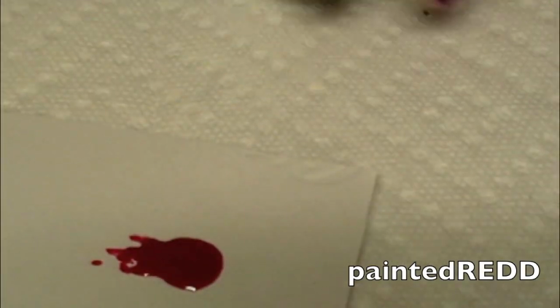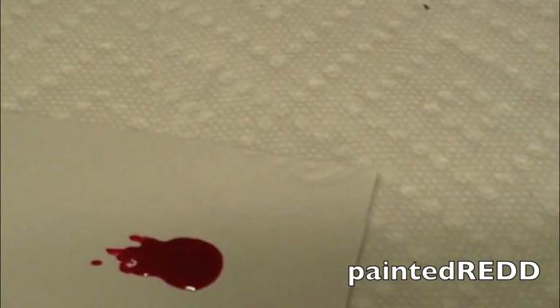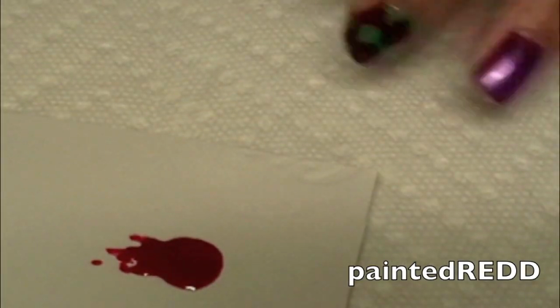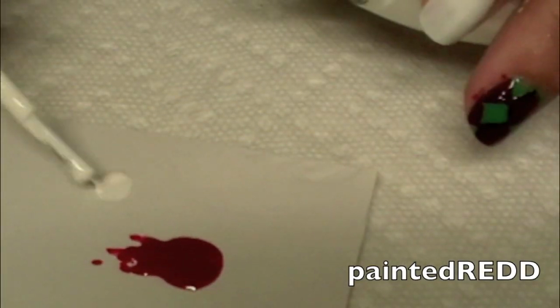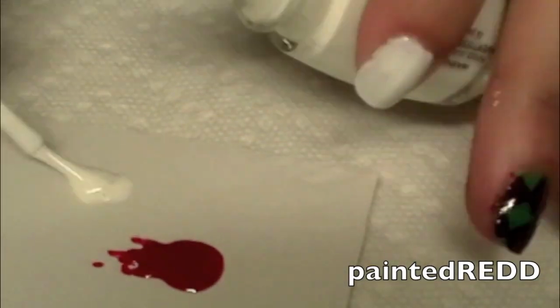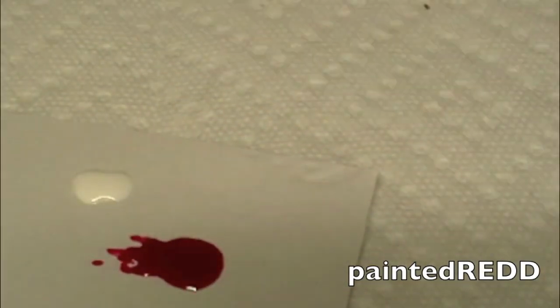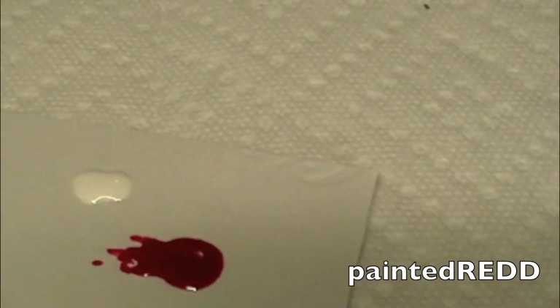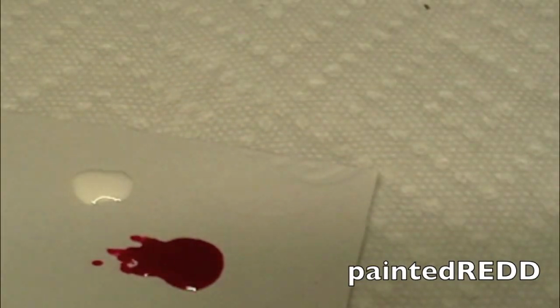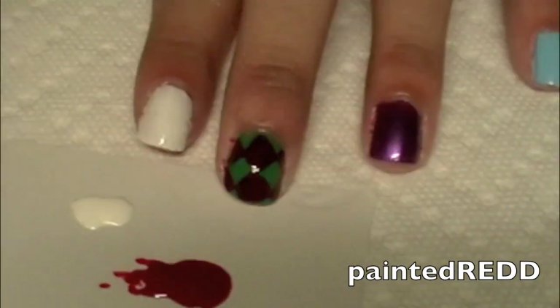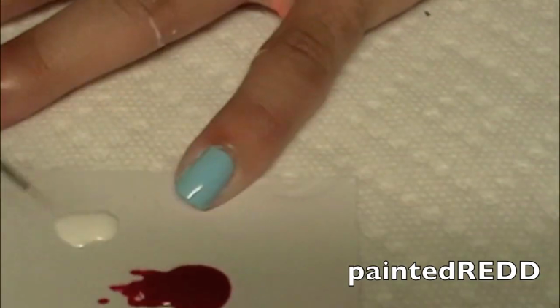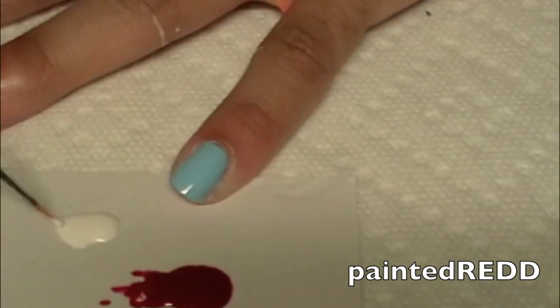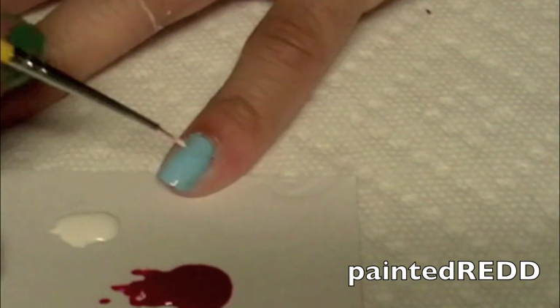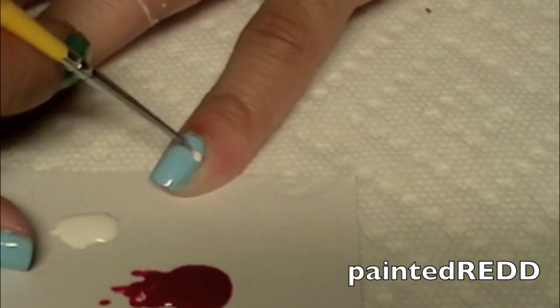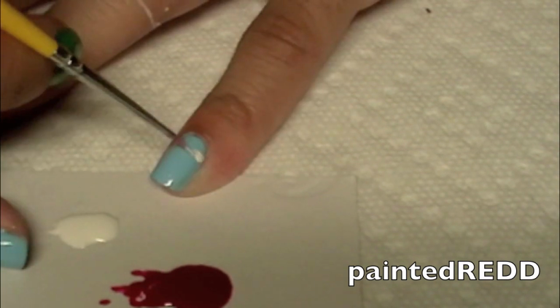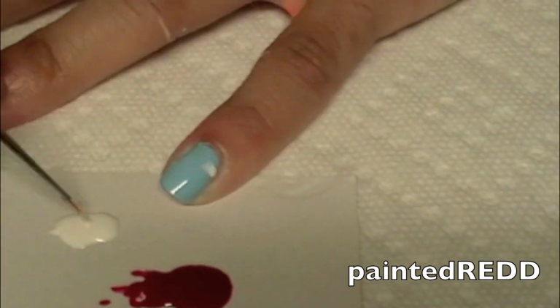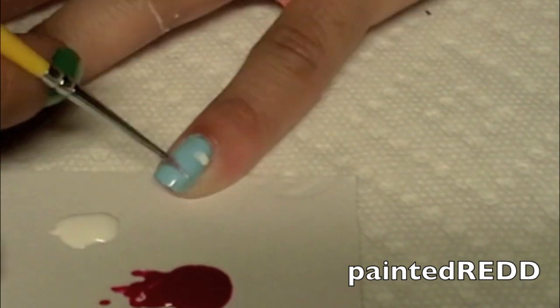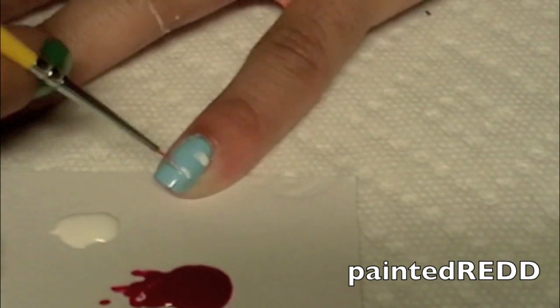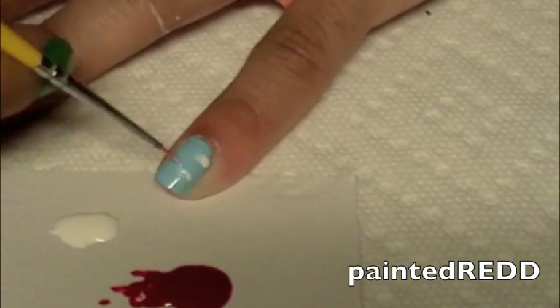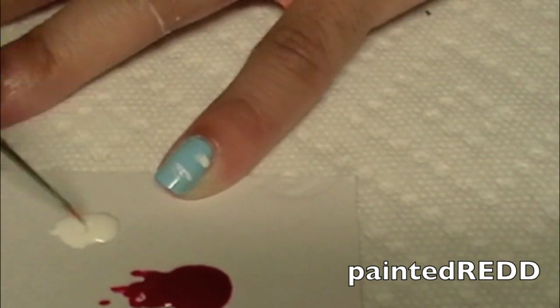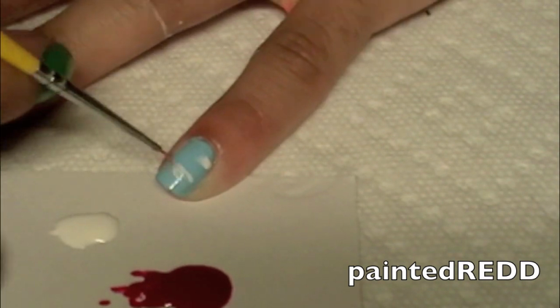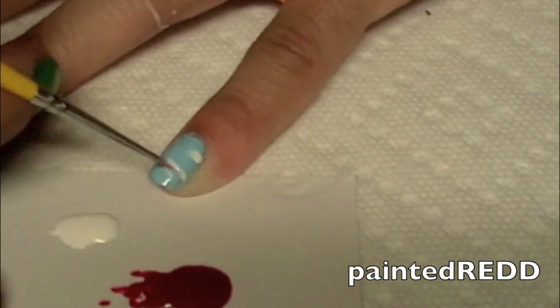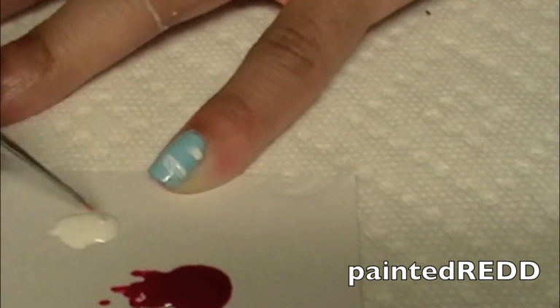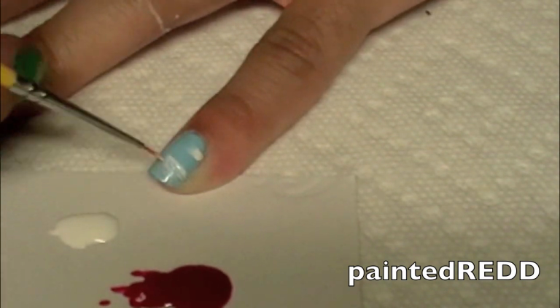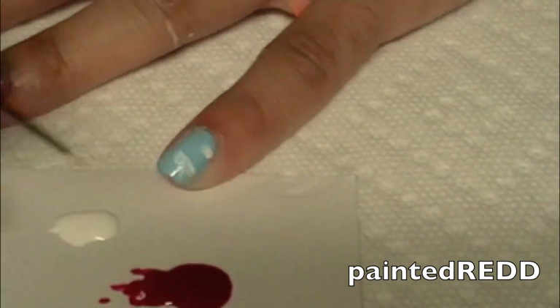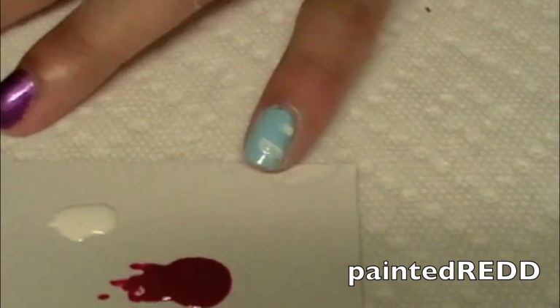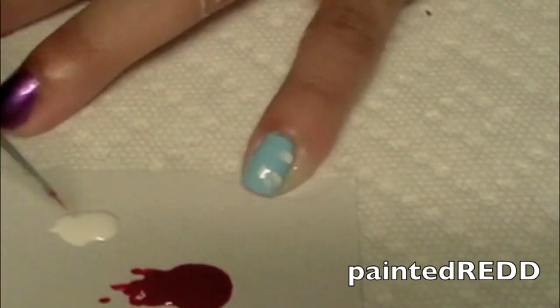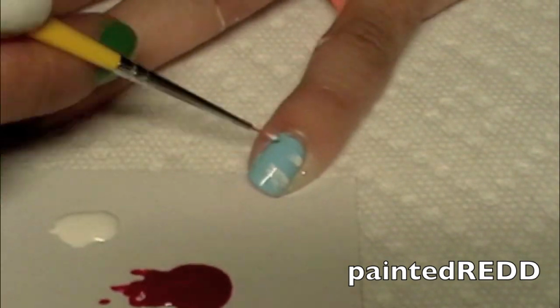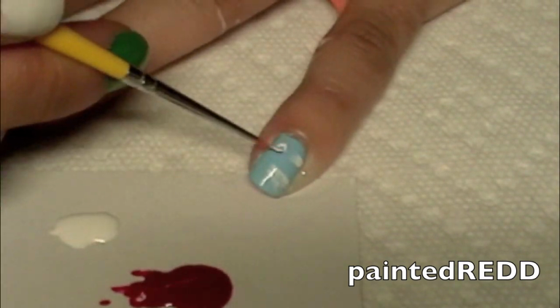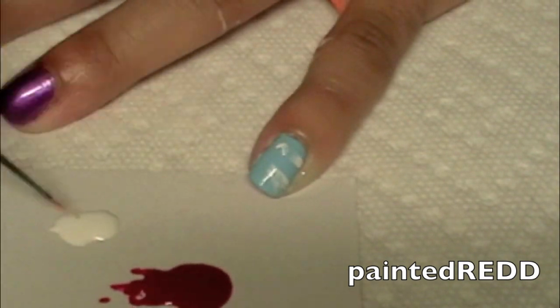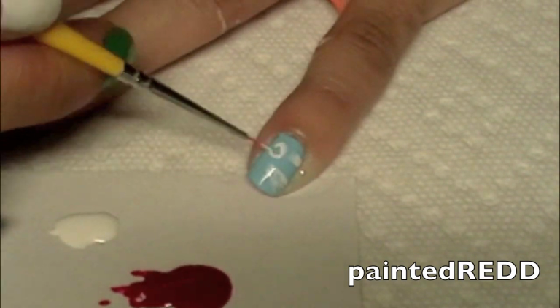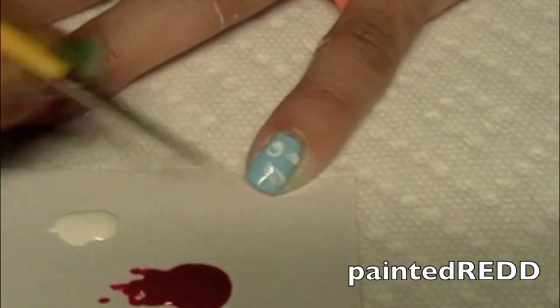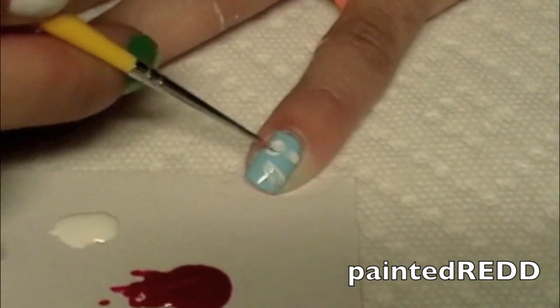Now I'm taking my nail art brush and applying a white nail polish to my light blue nail, creating clouds and a circle for the snitch.